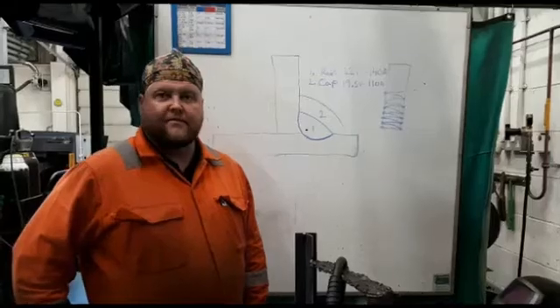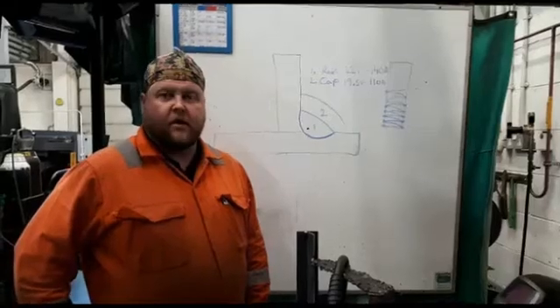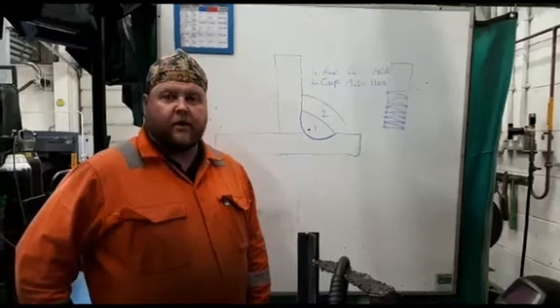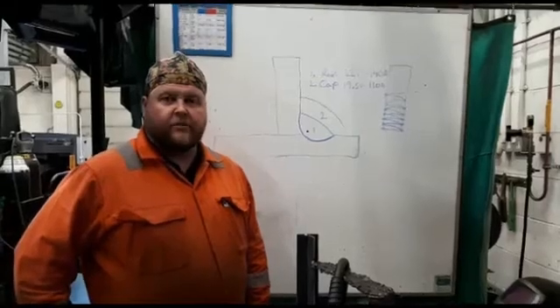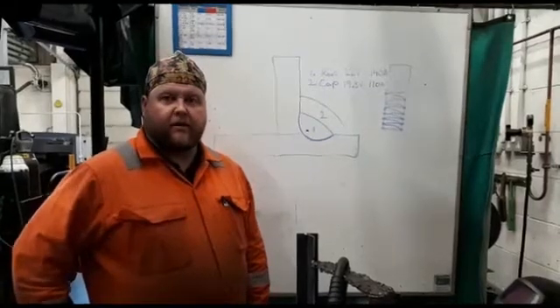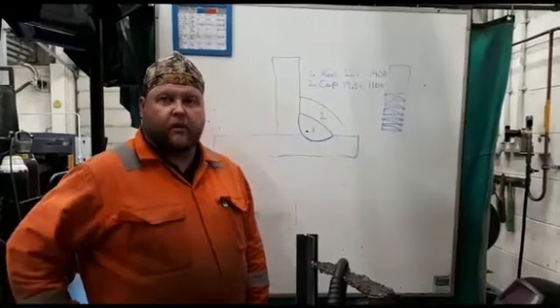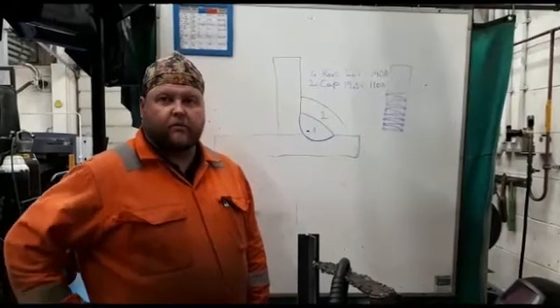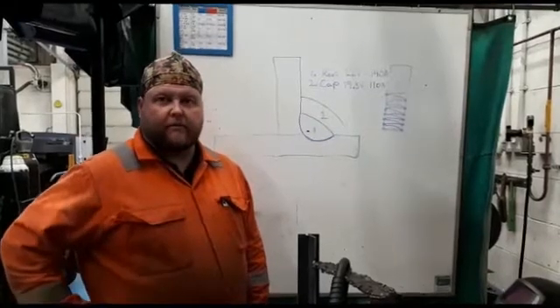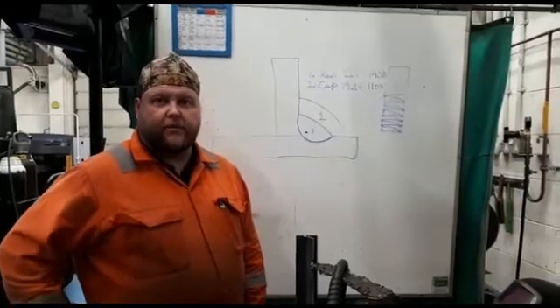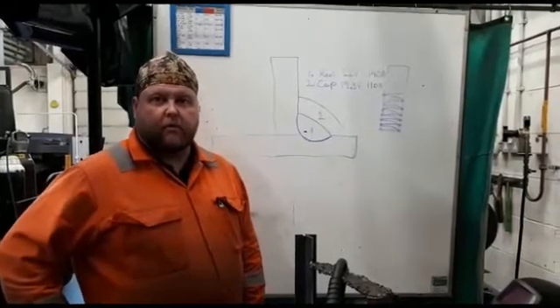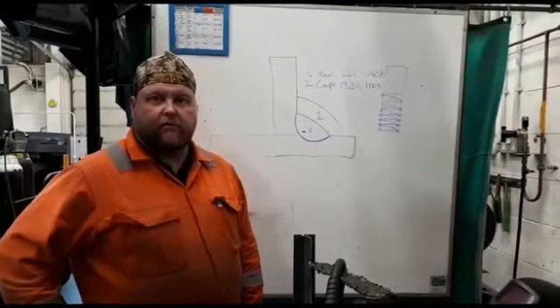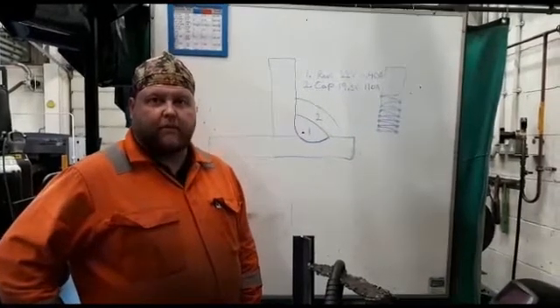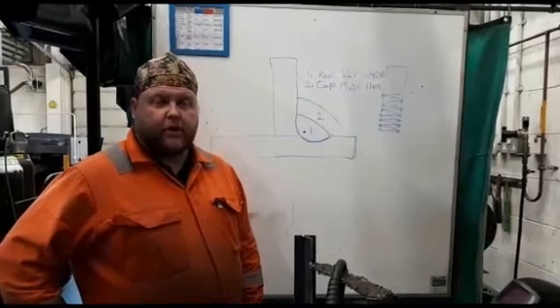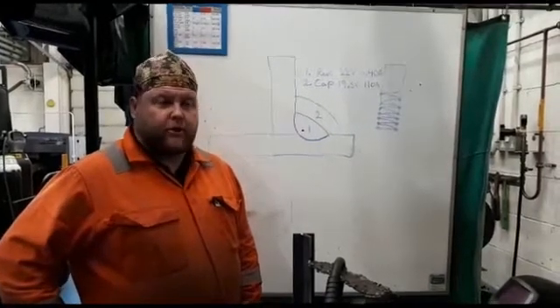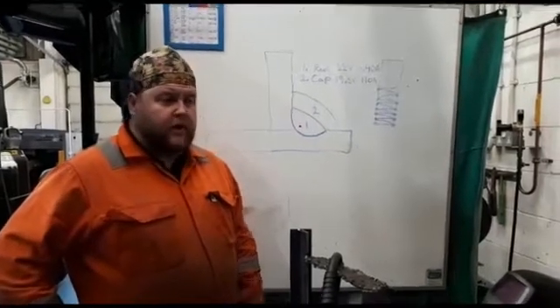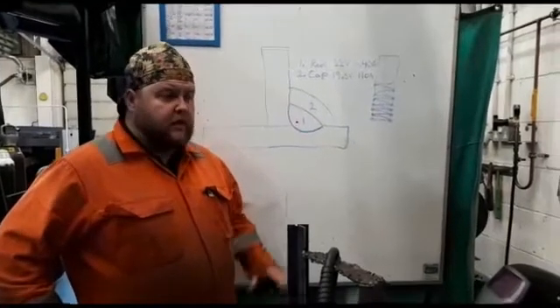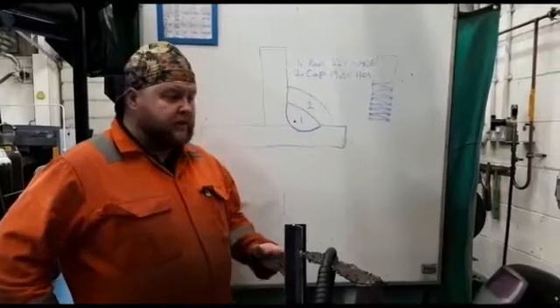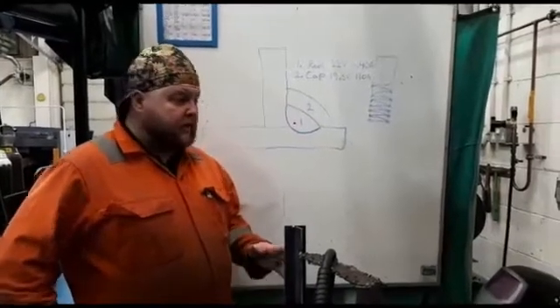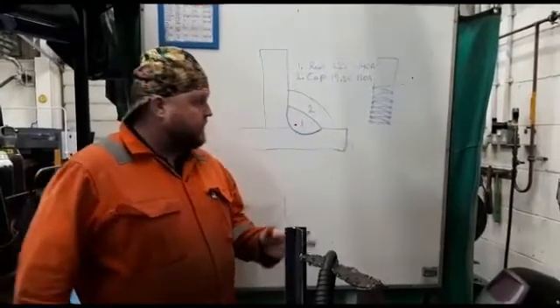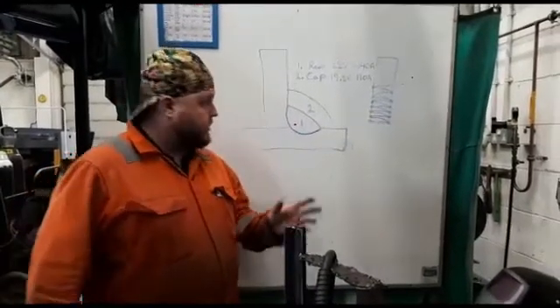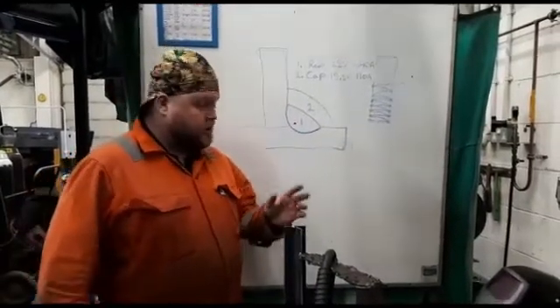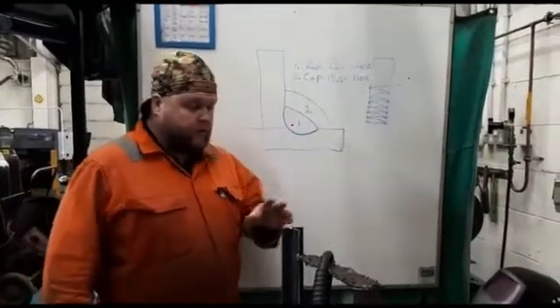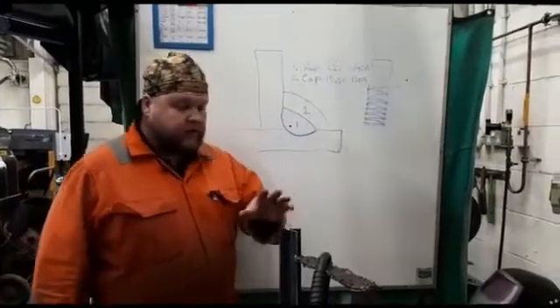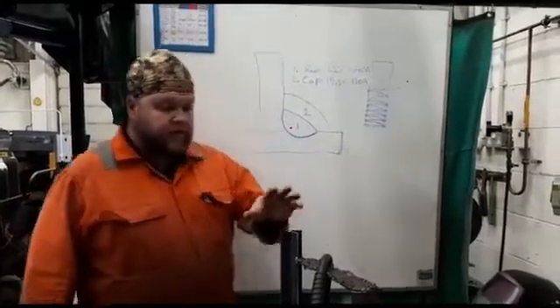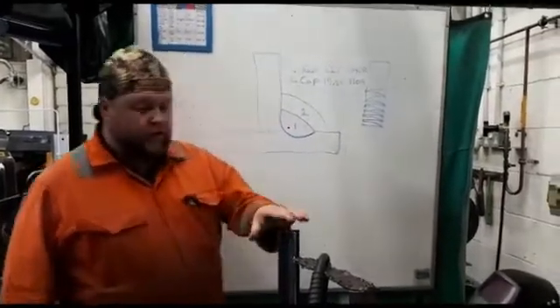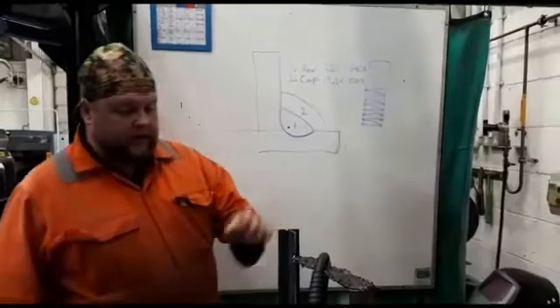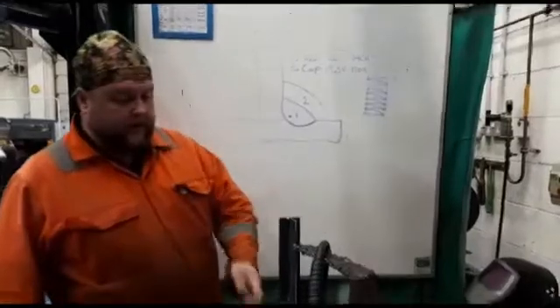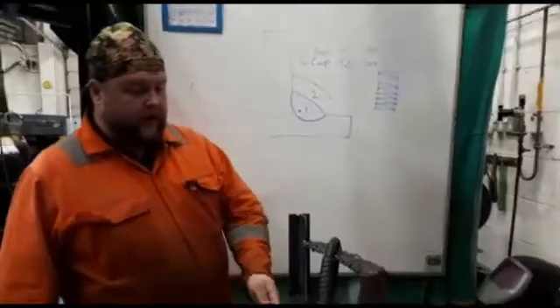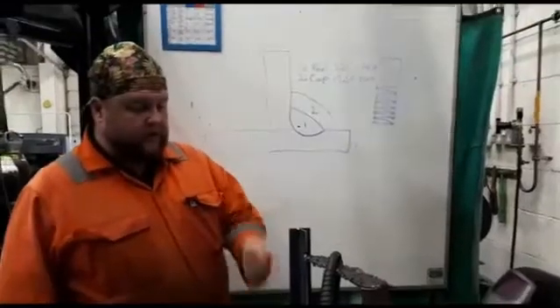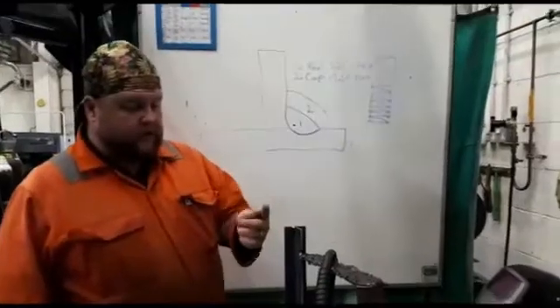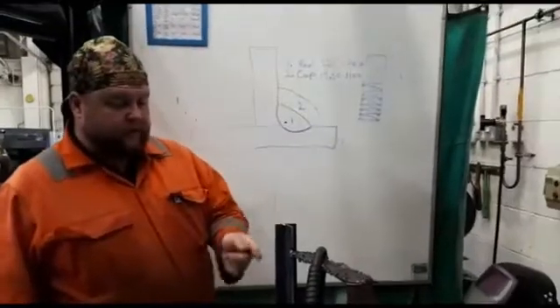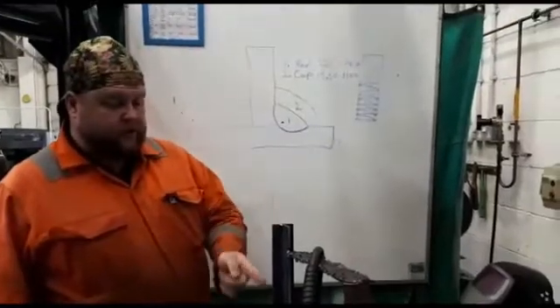Hi, my name's Harry, welcome to another episode of Weldon Fabrication. Today we're going to be looking at doing a T-joint in the vertical up position.